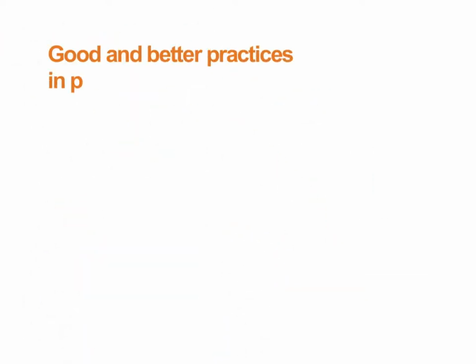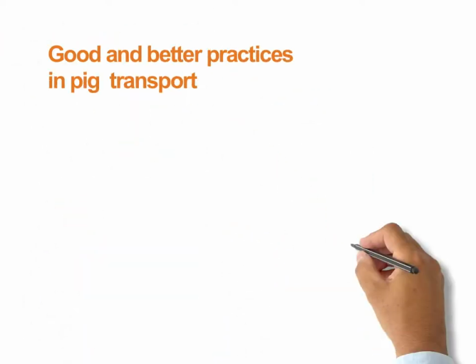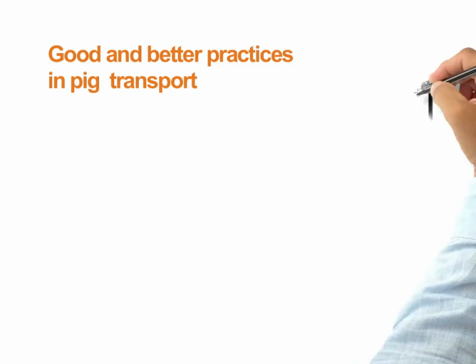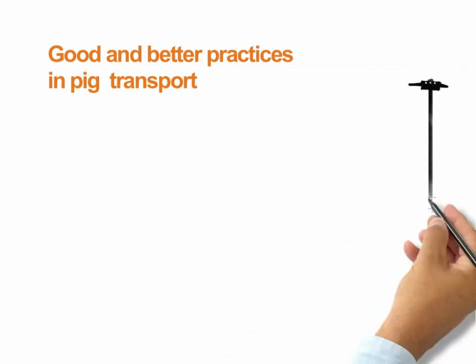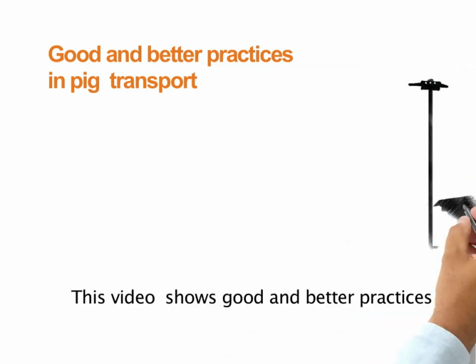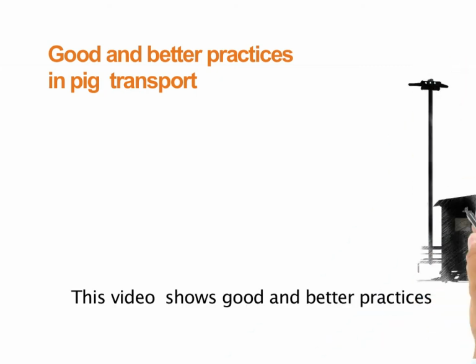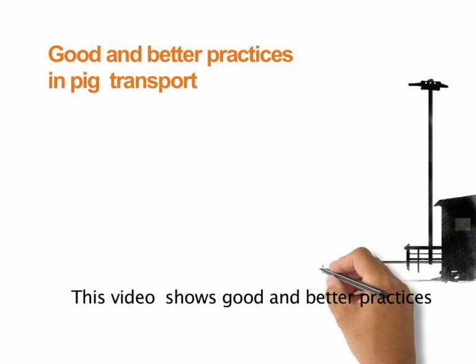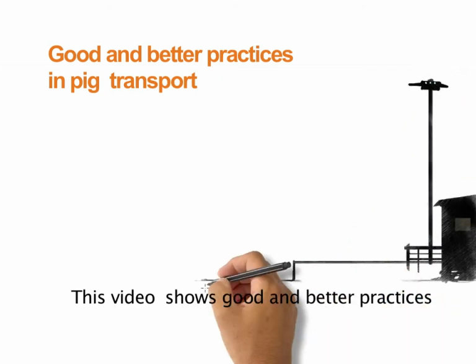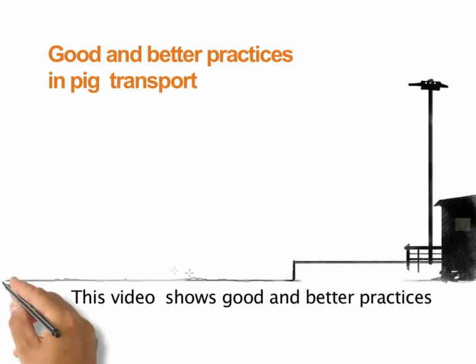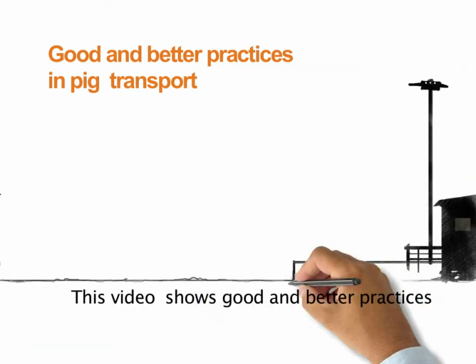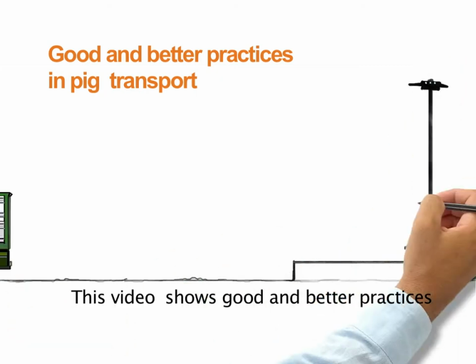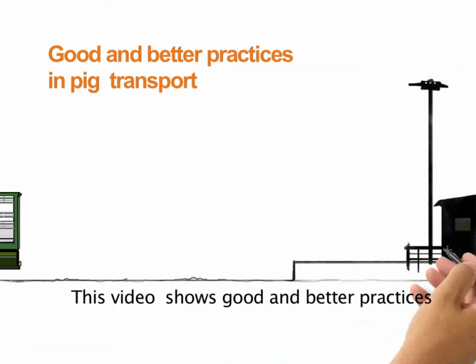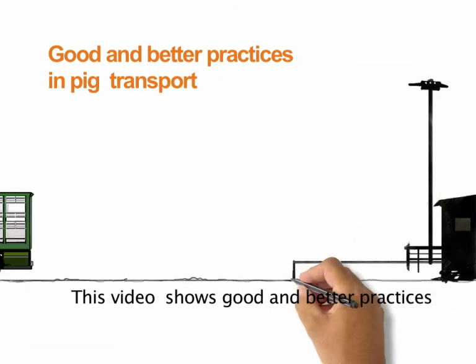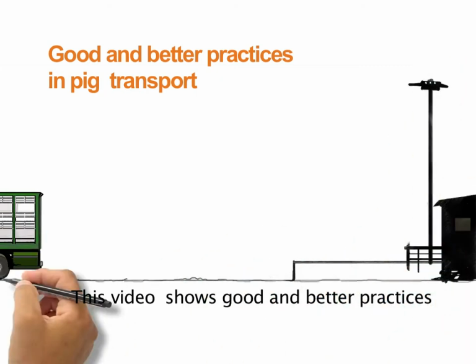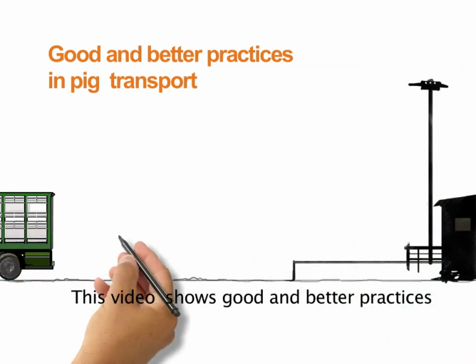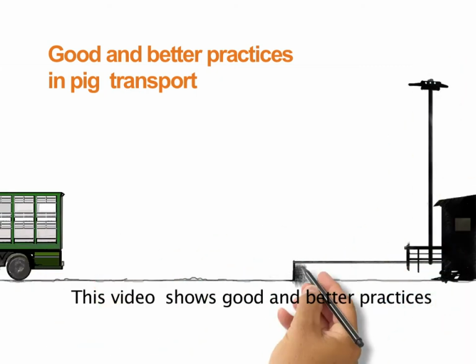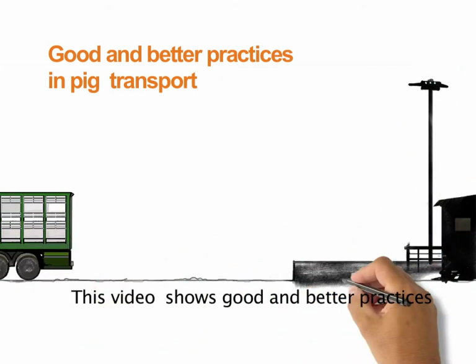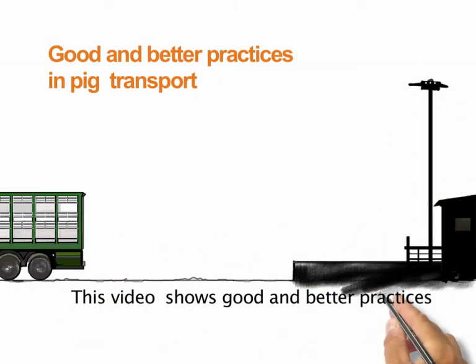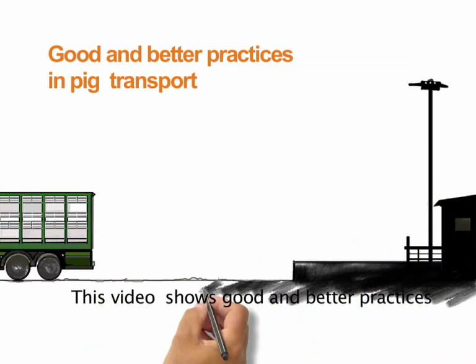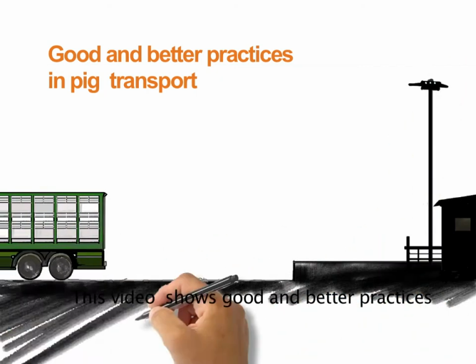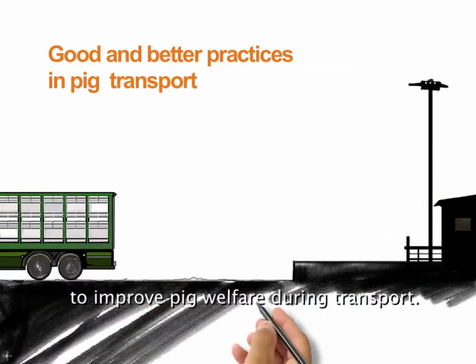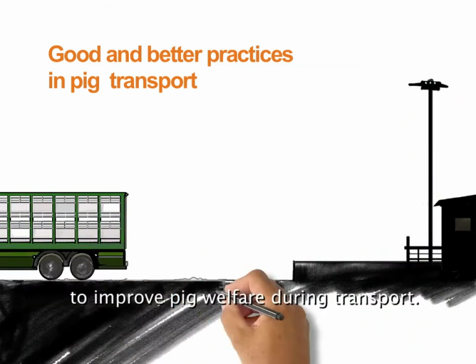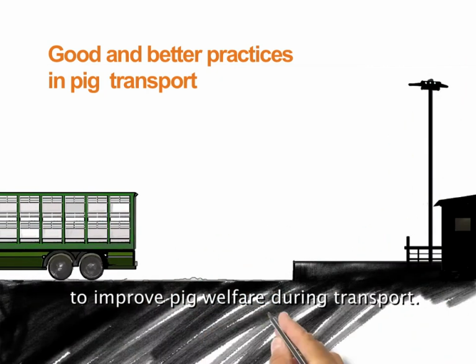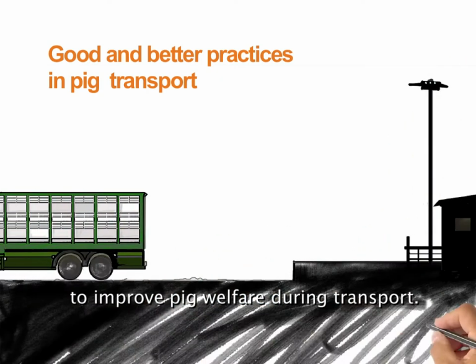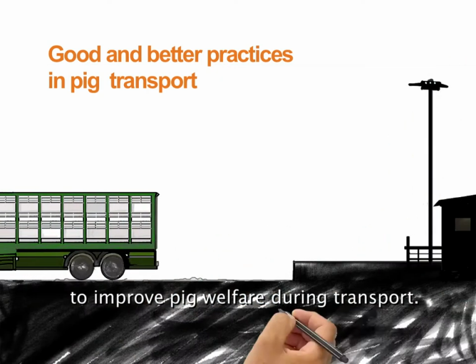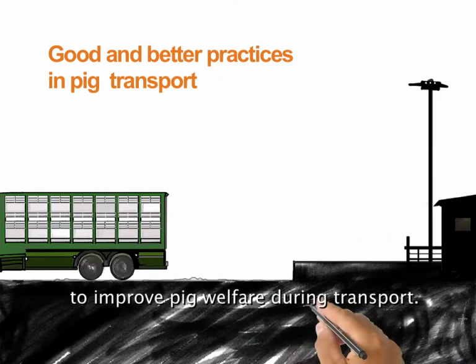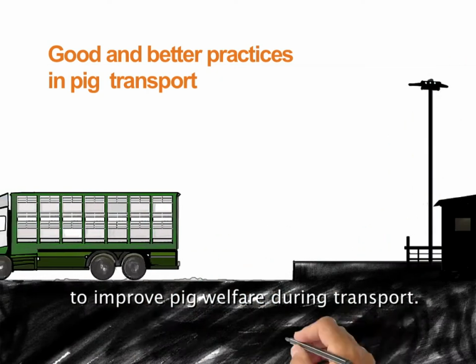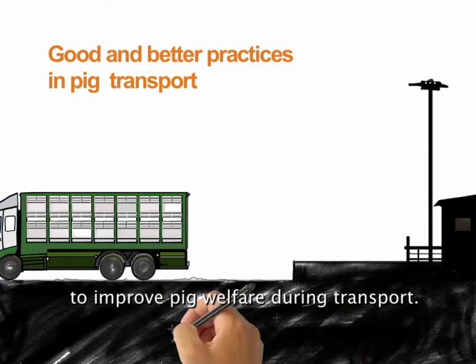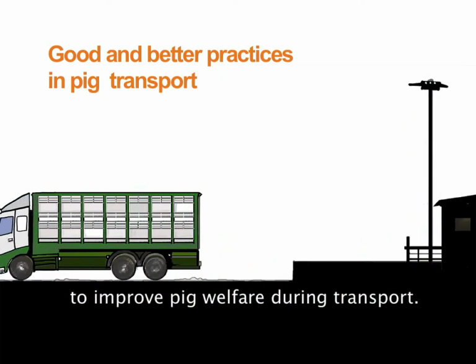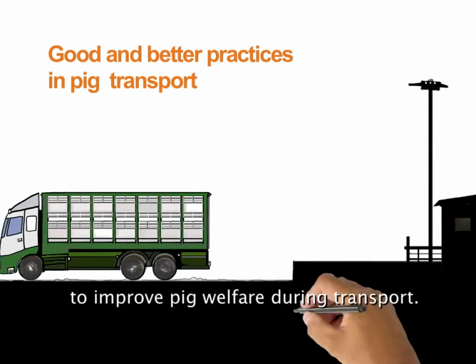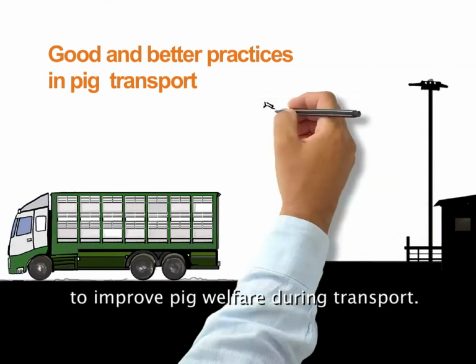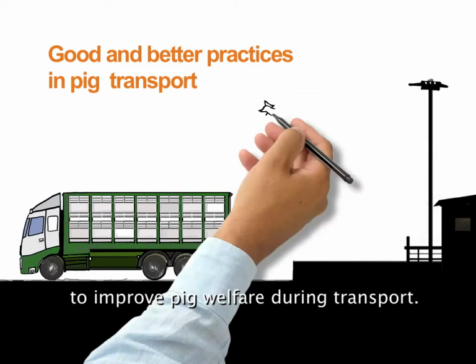This video shows good and better practices to improve pig welfare during transport.